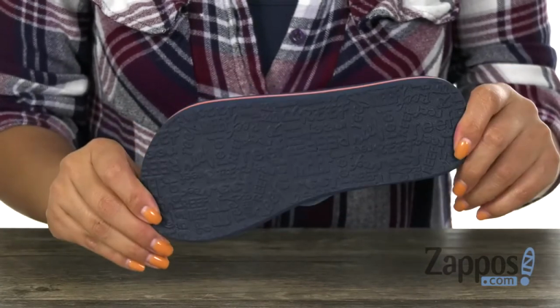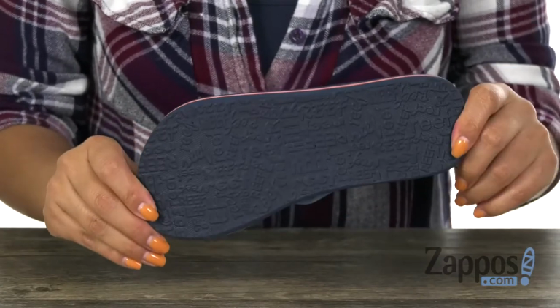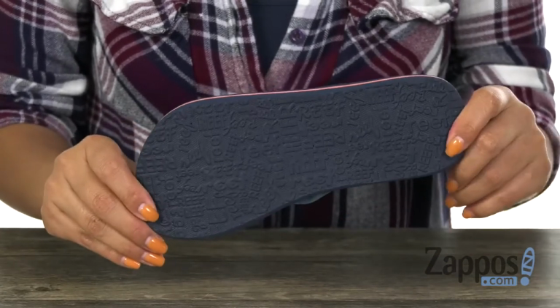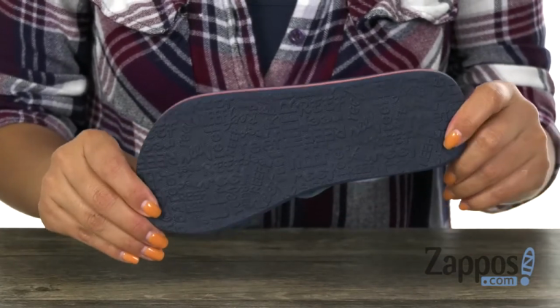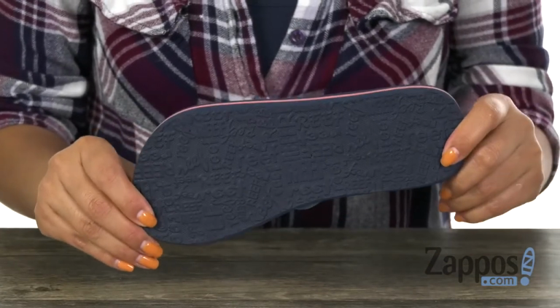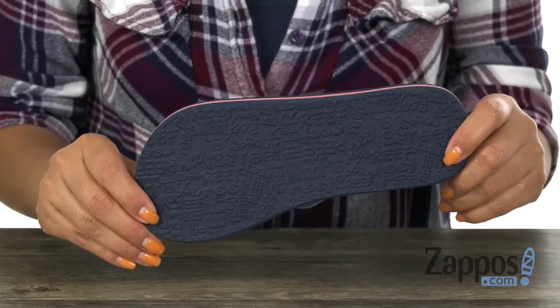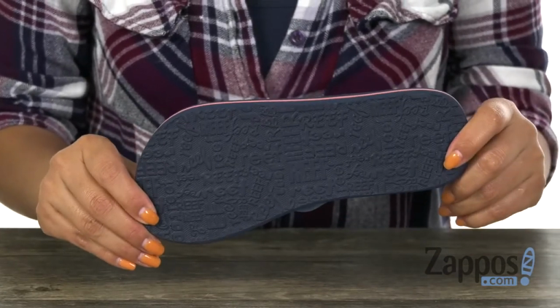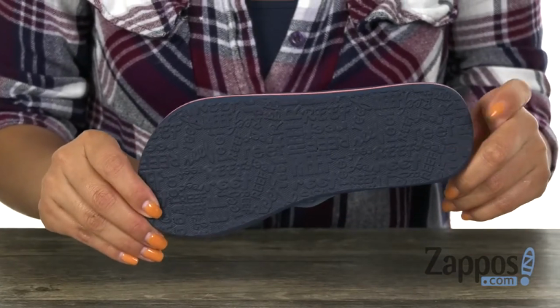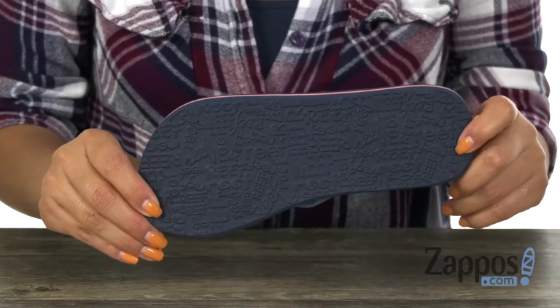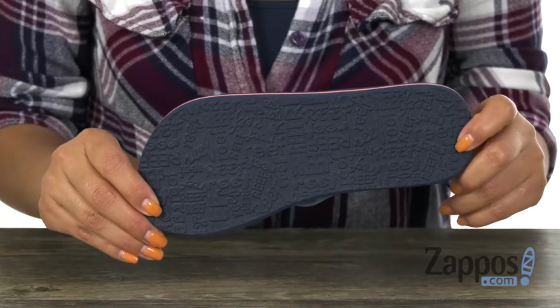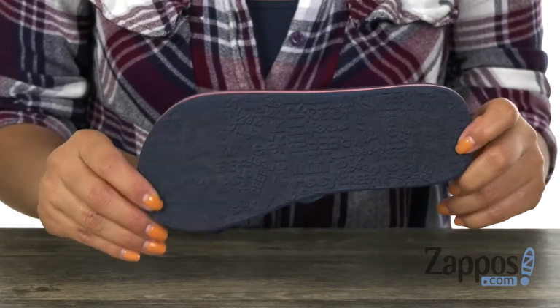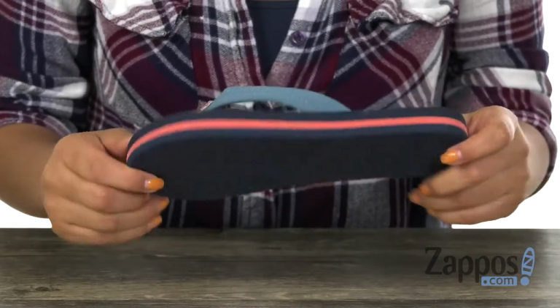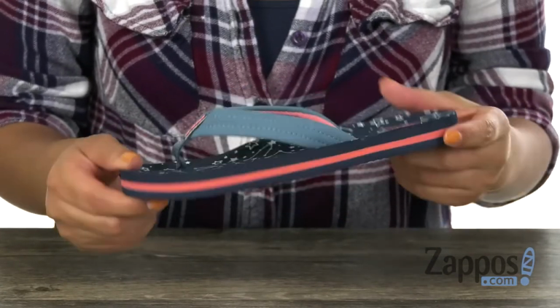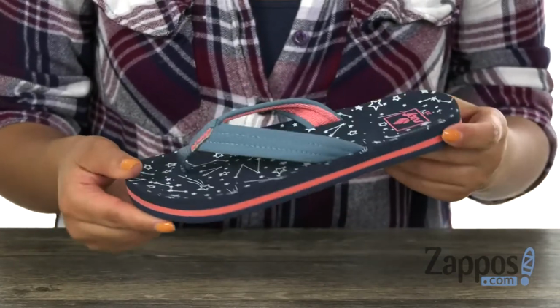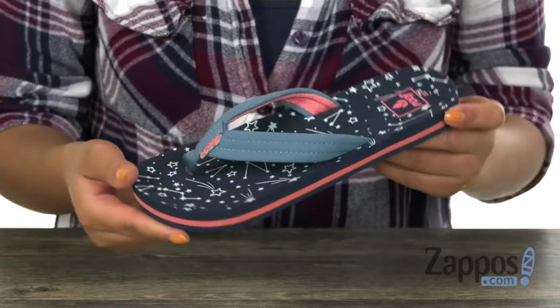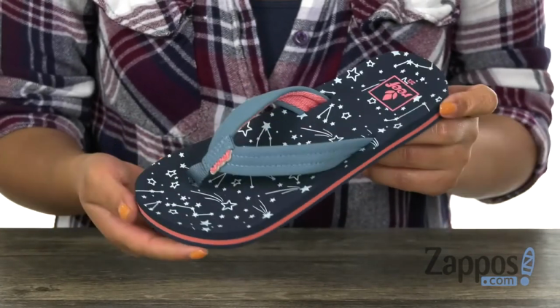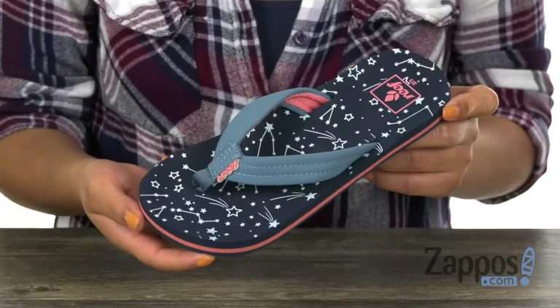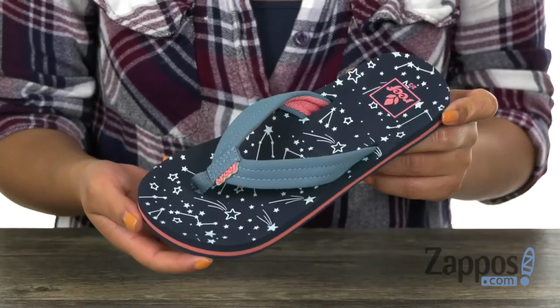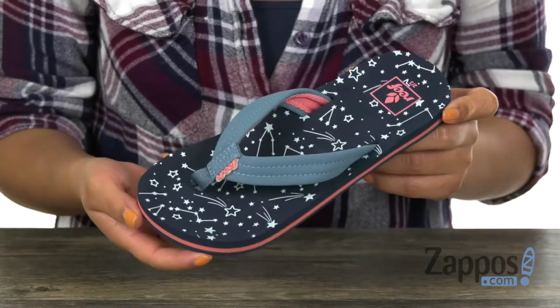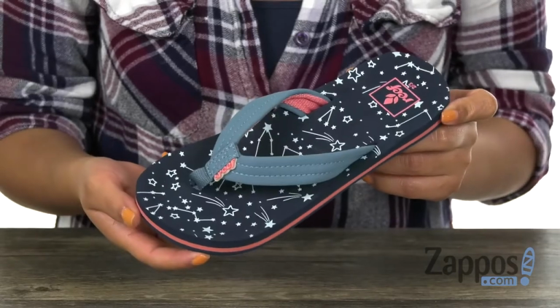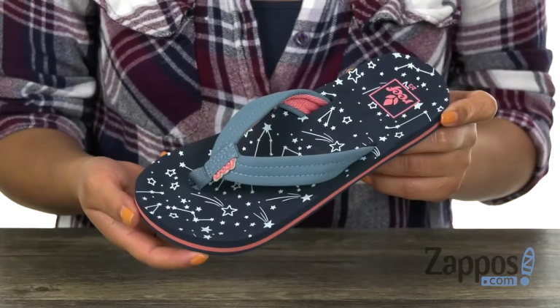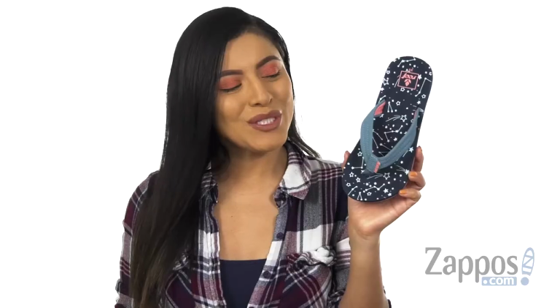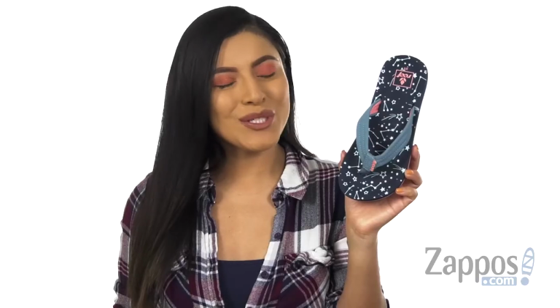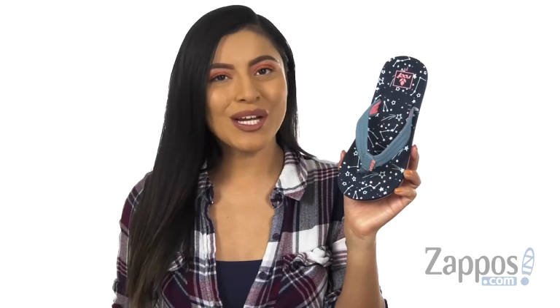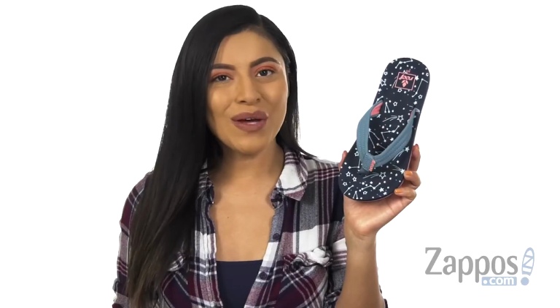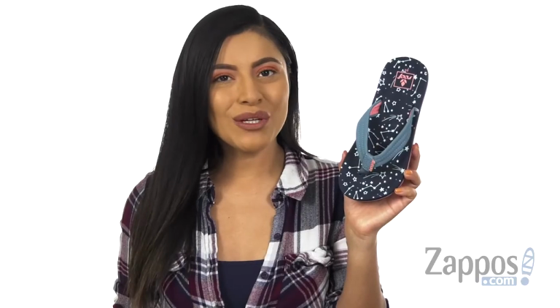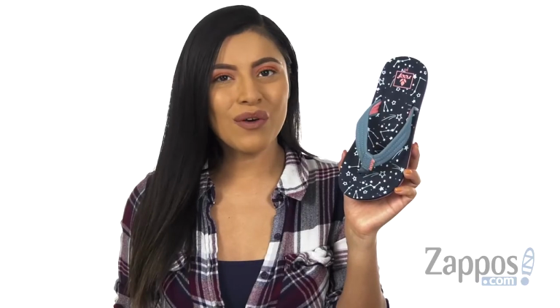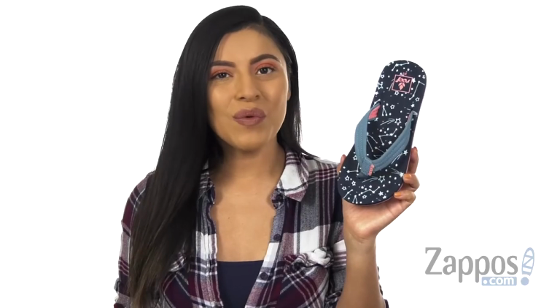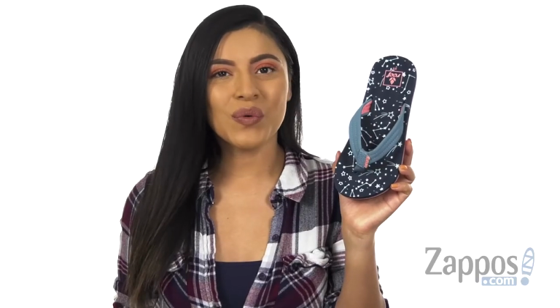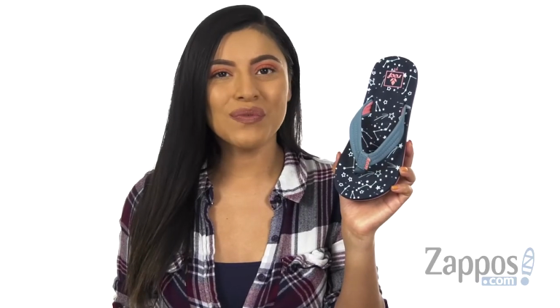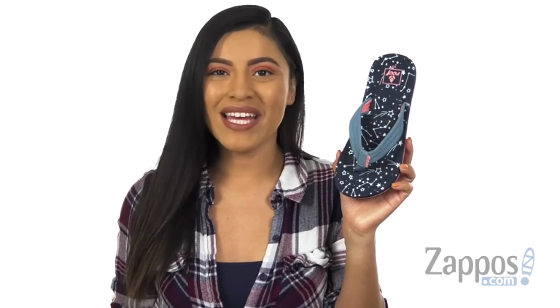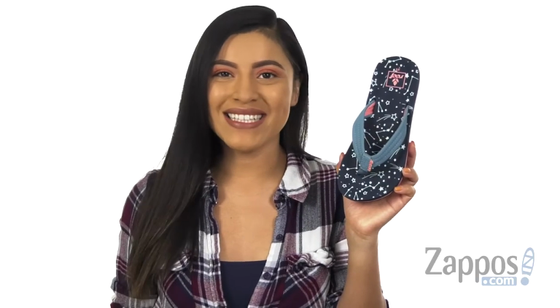Lastly, at the bottom there's a high-density EVA outsole. Make sure you check them out, they're from Reef Kids.